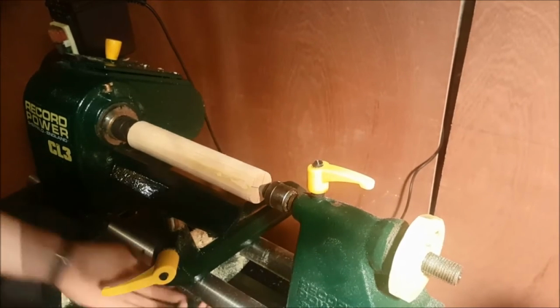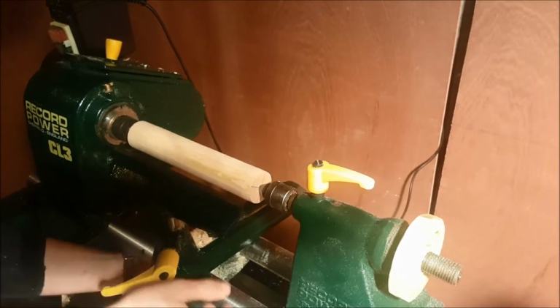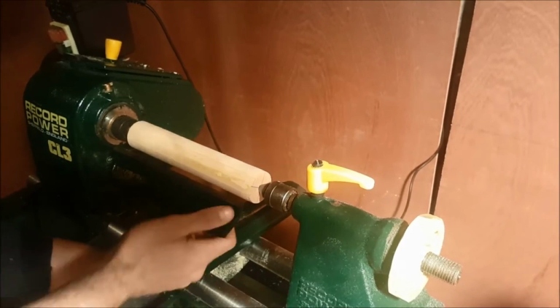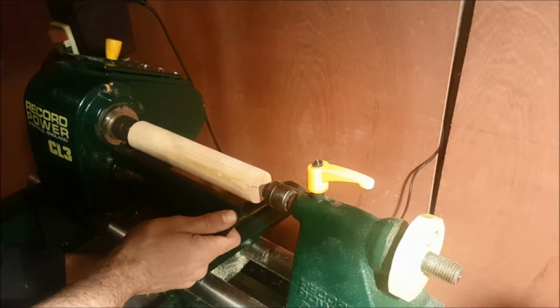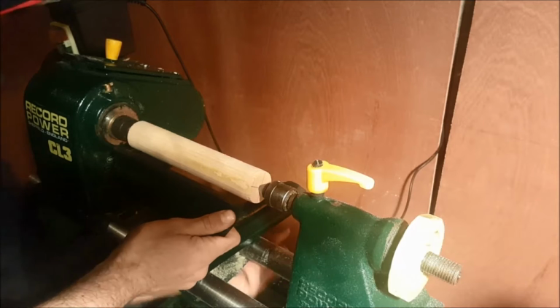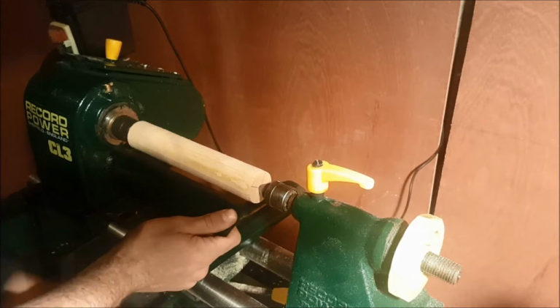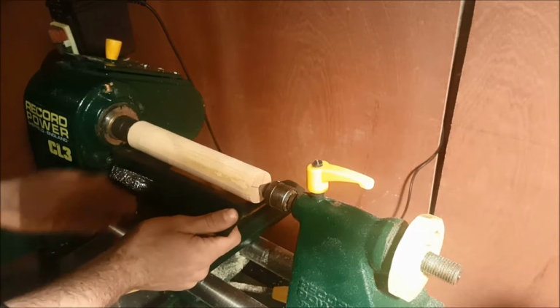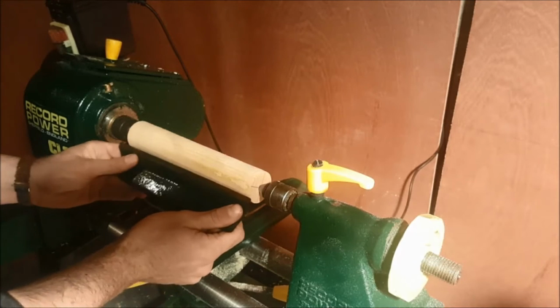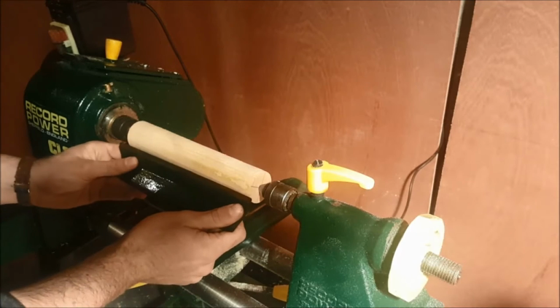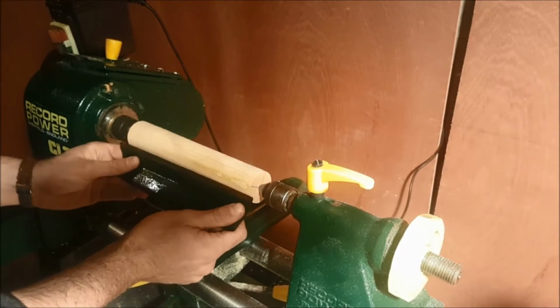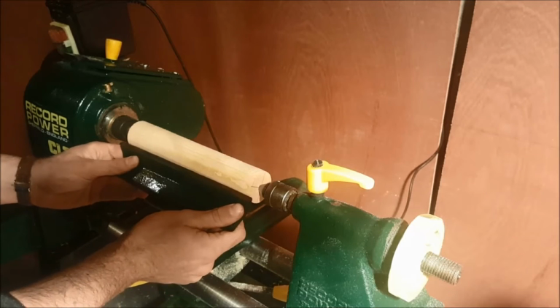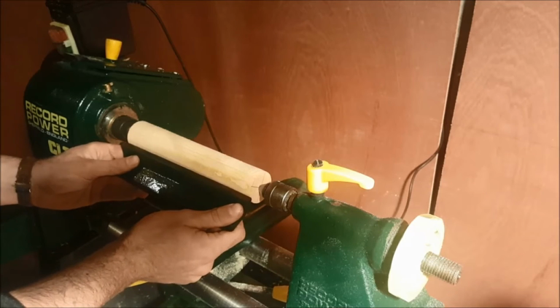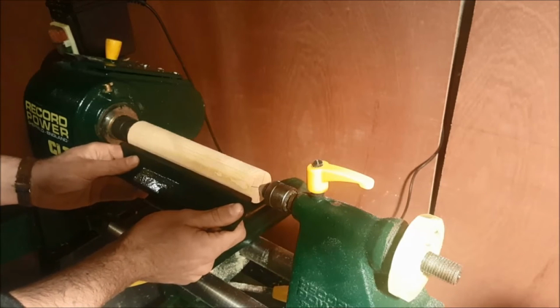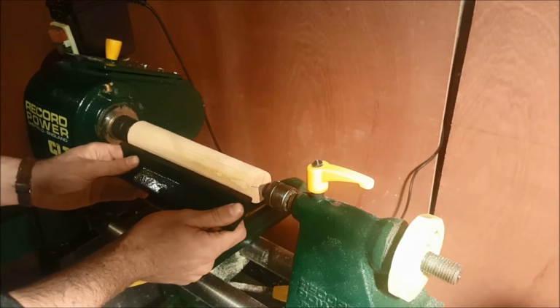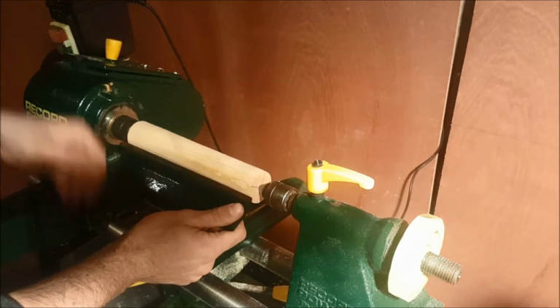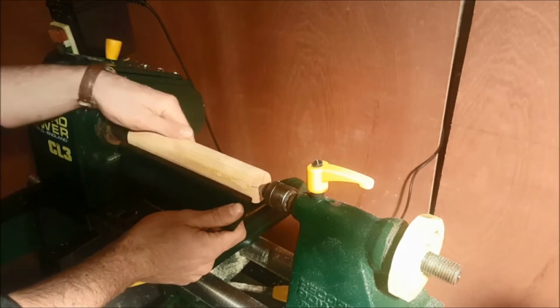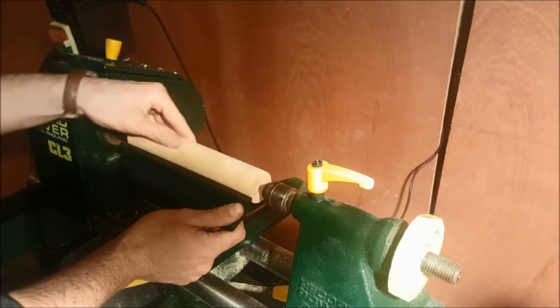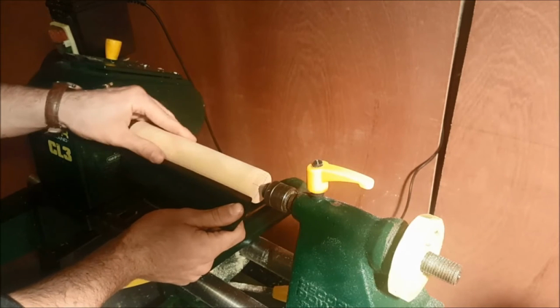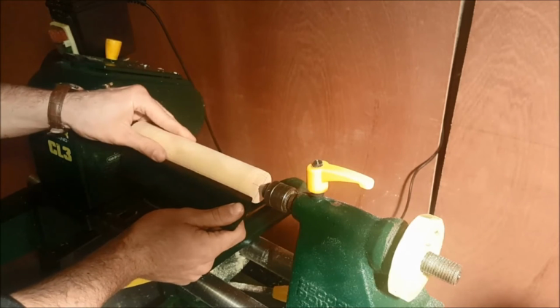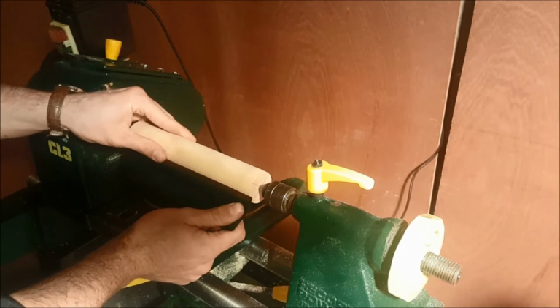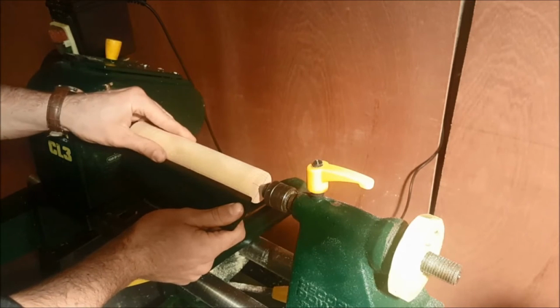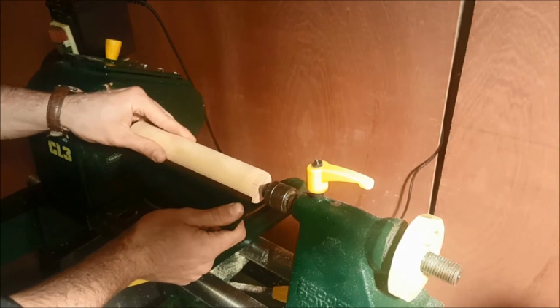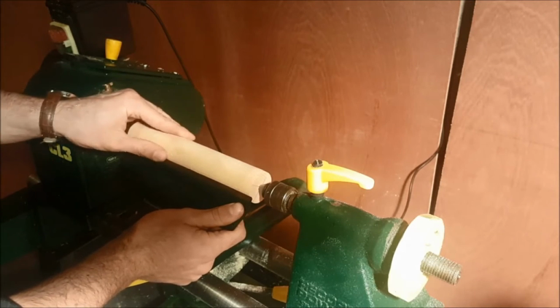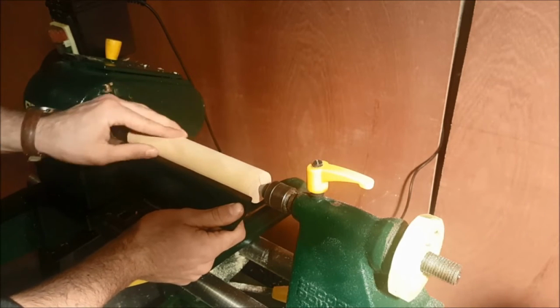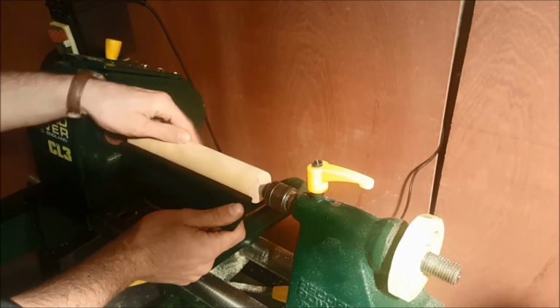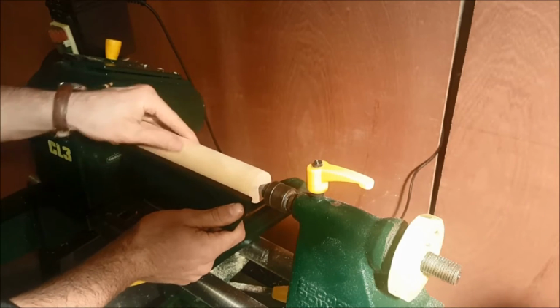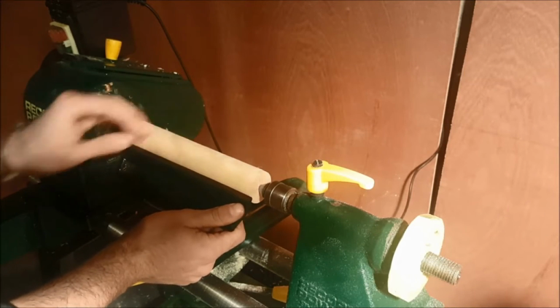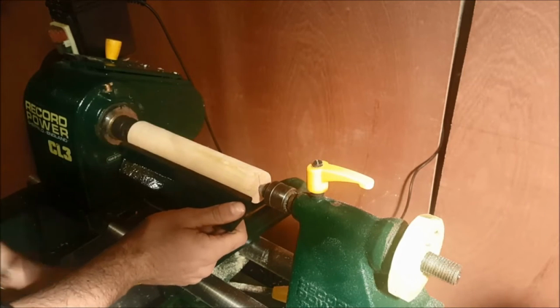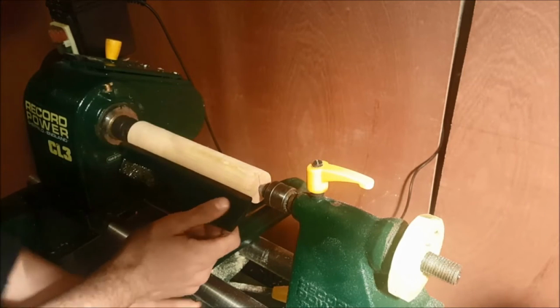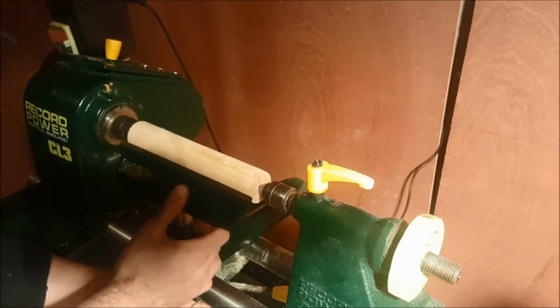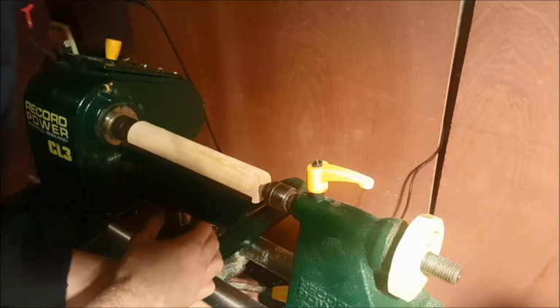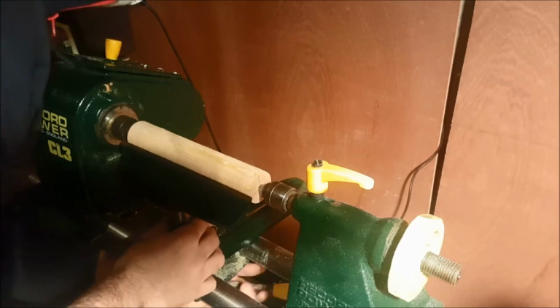Here I'm setting up my tool rest and making sure that it's not going to catch against the timber I'm working with.